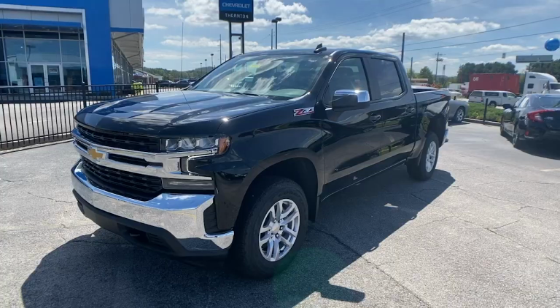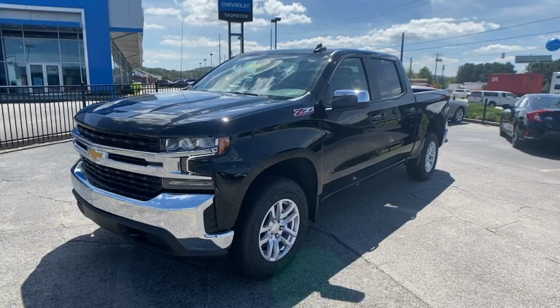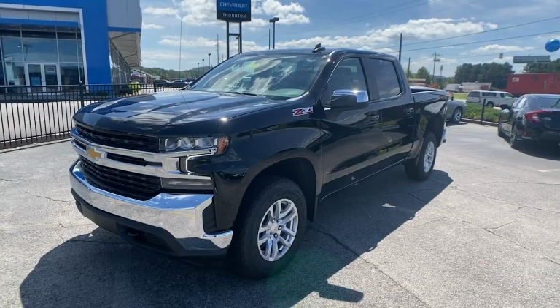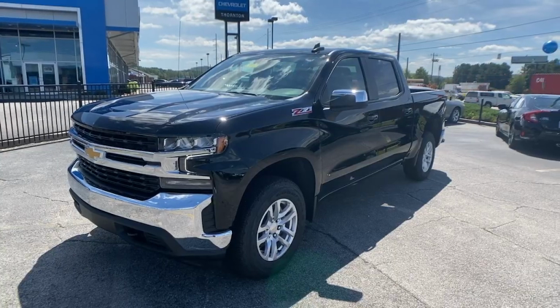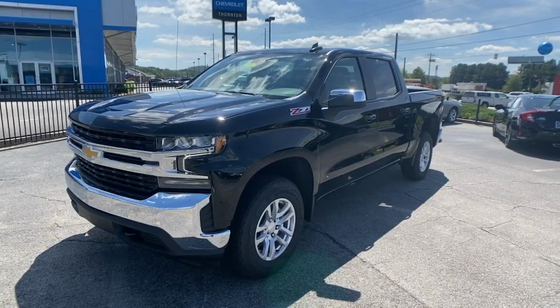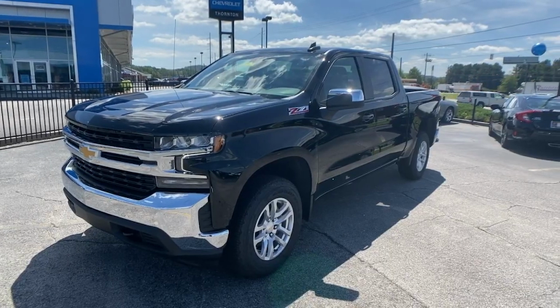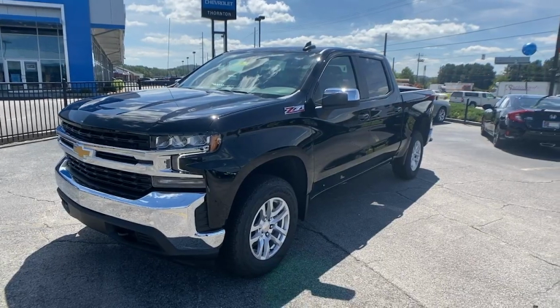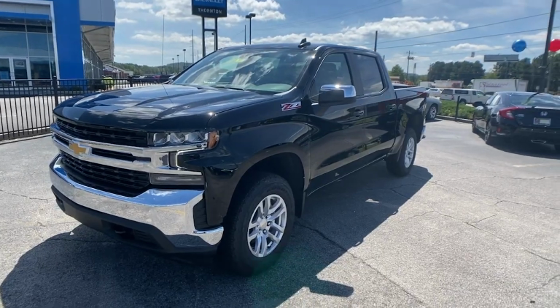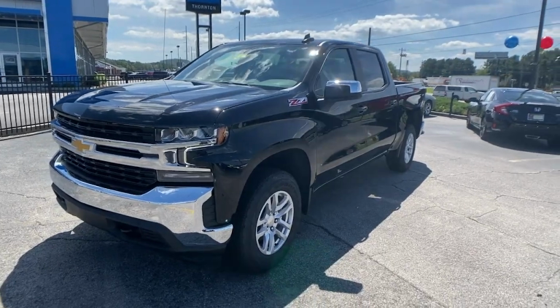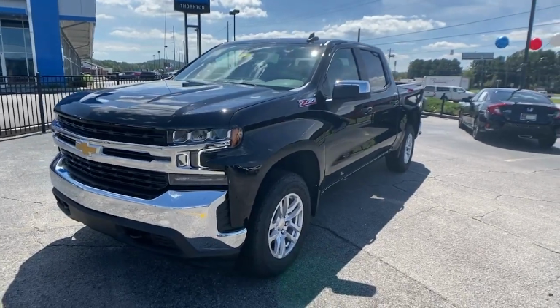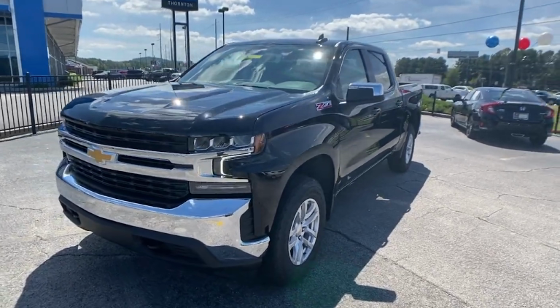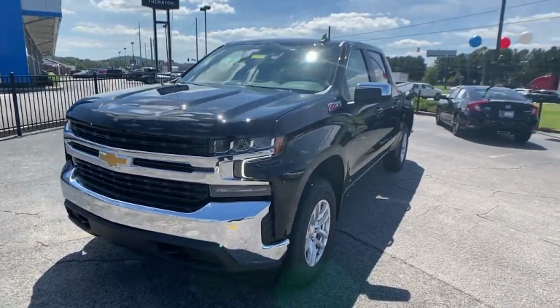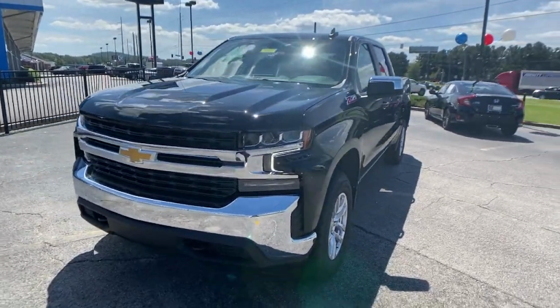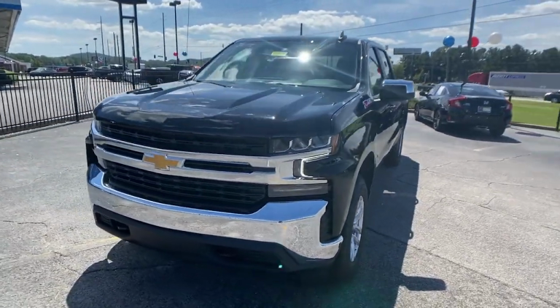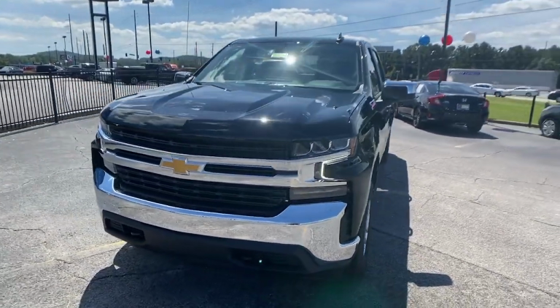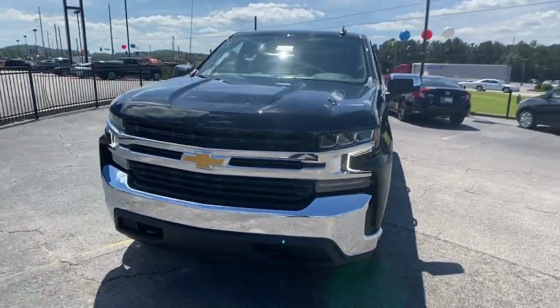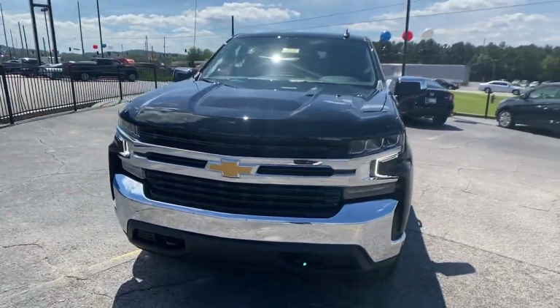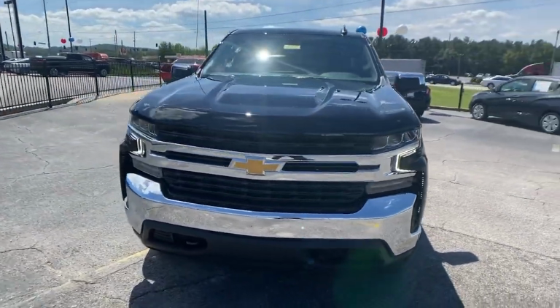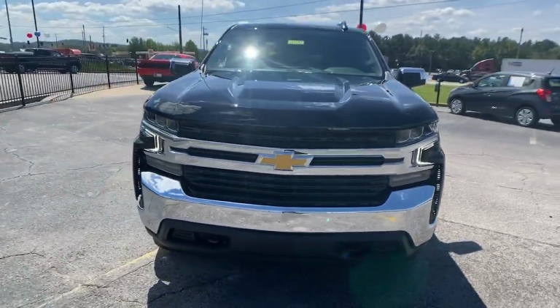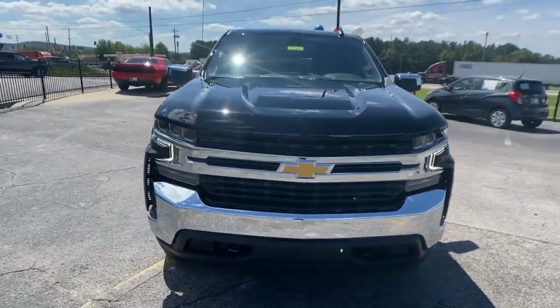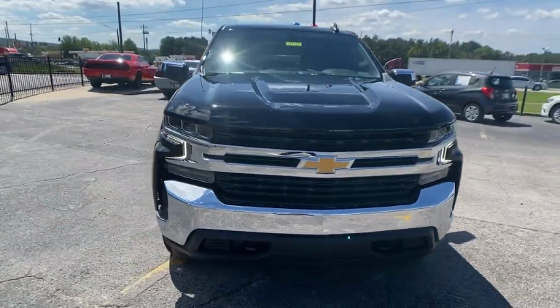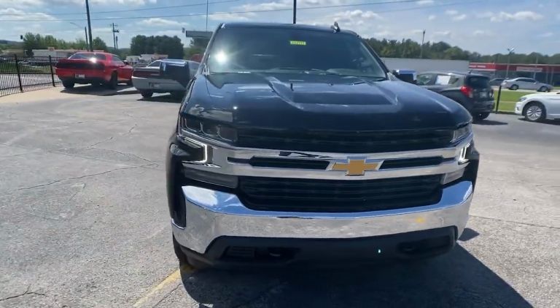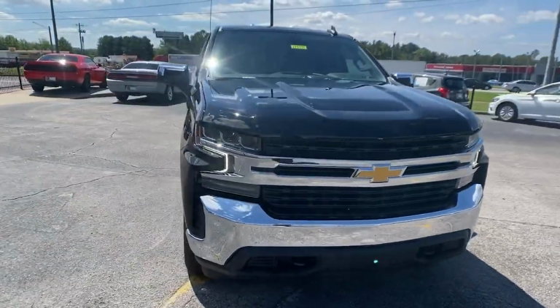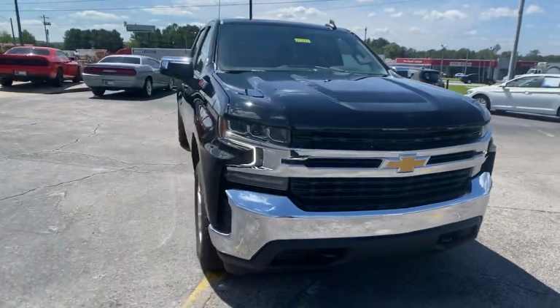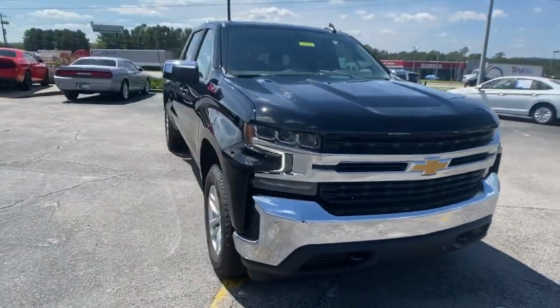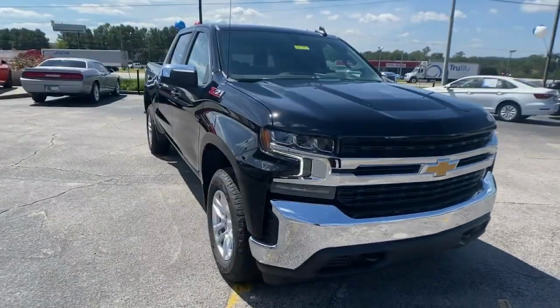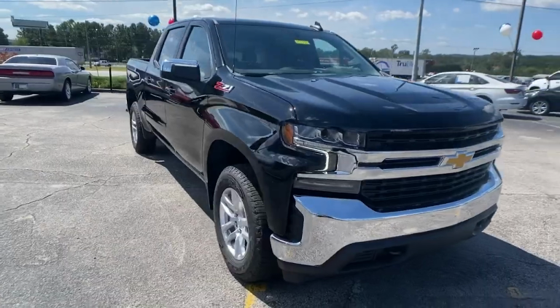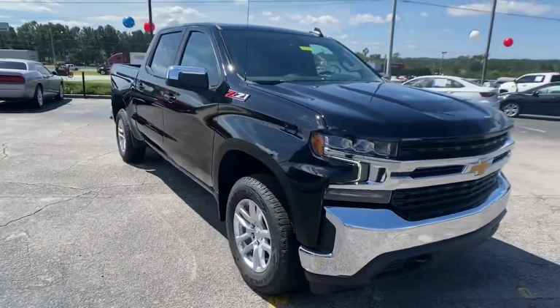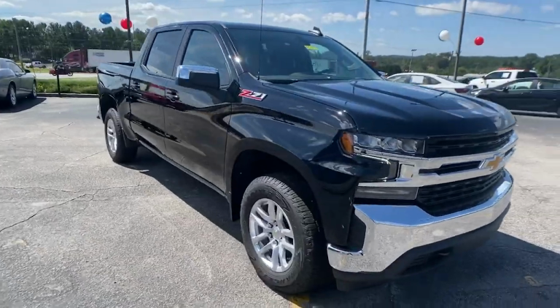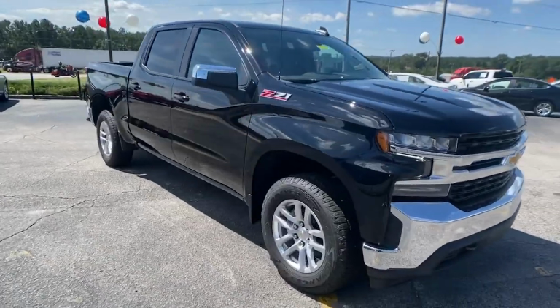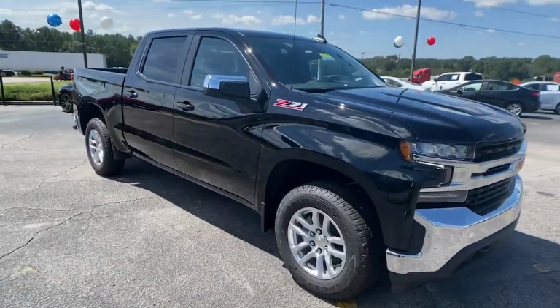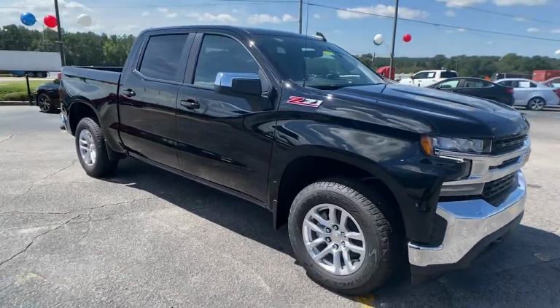This could be the car for you. The 2021 Chevrolet Silverado 1500.